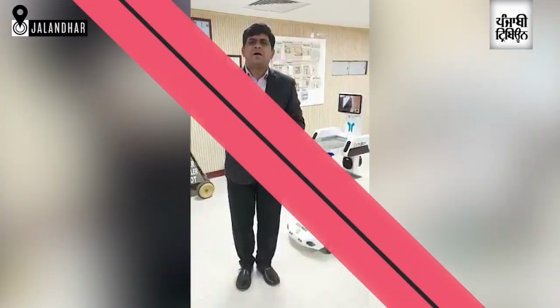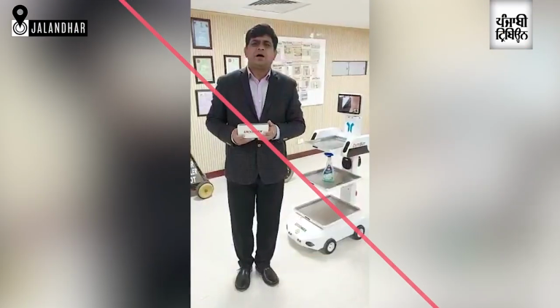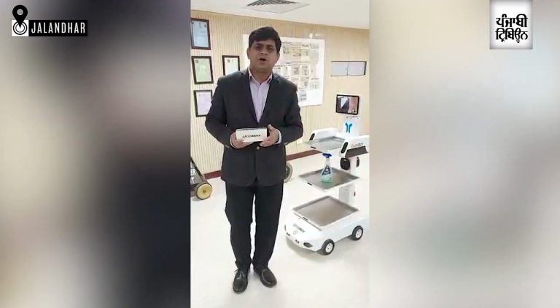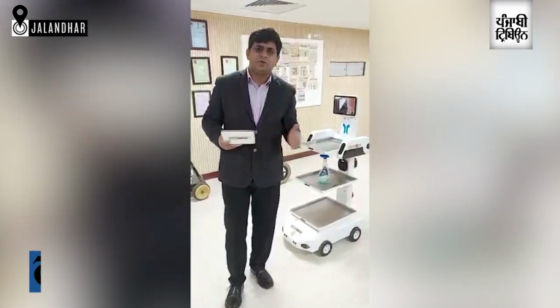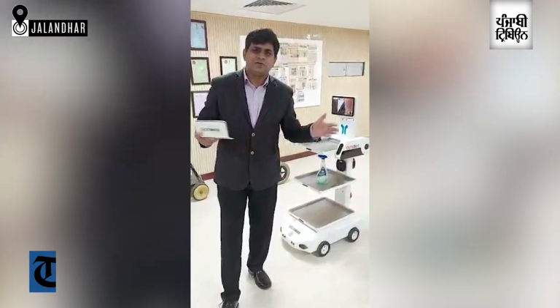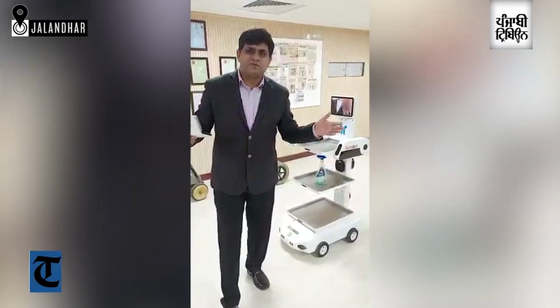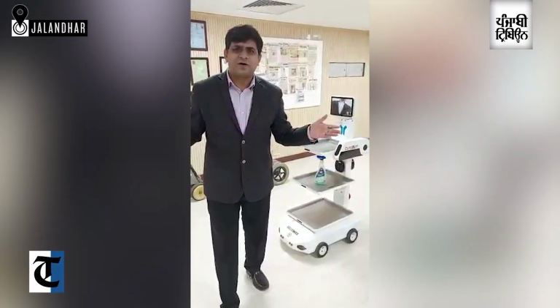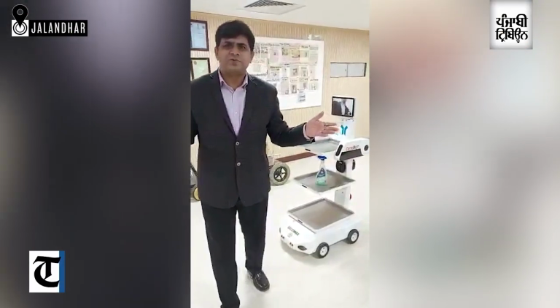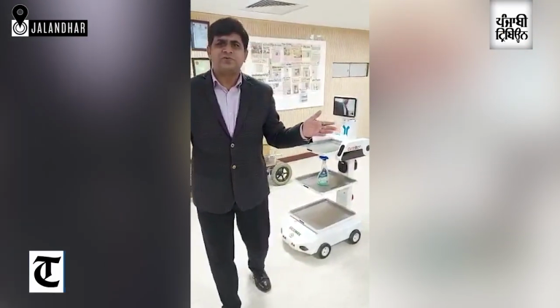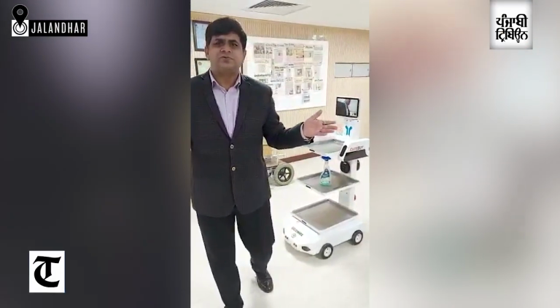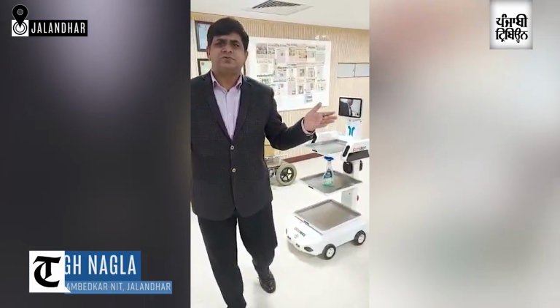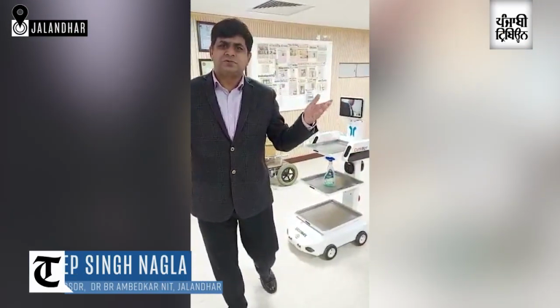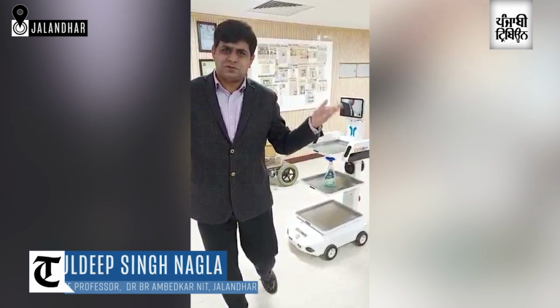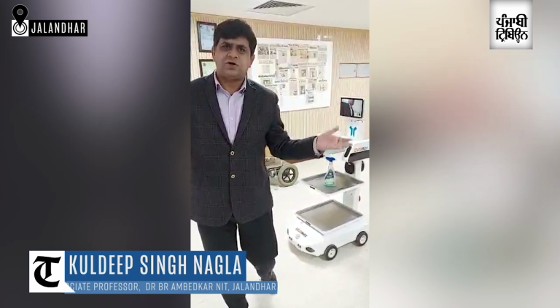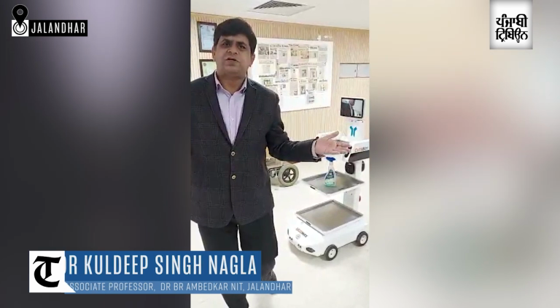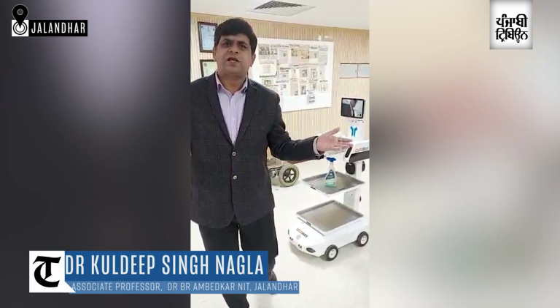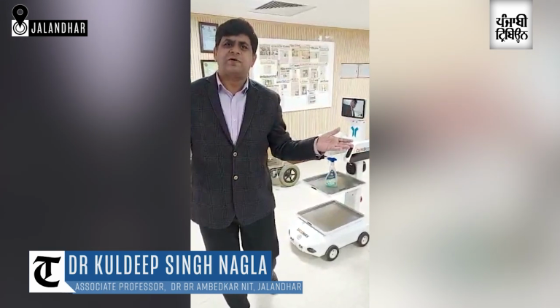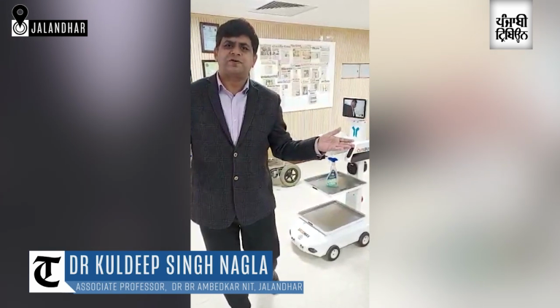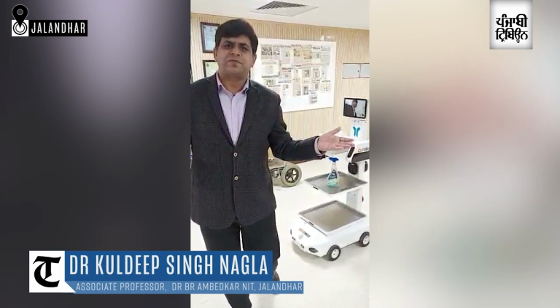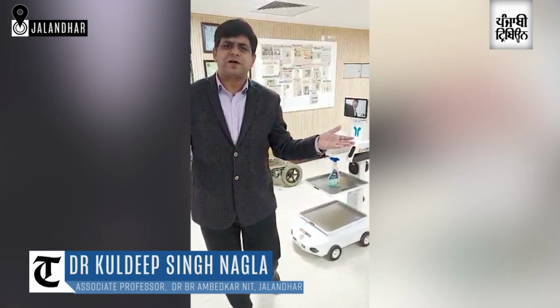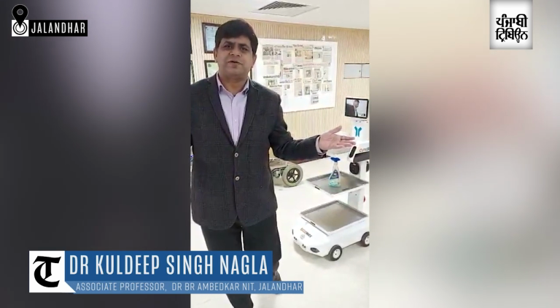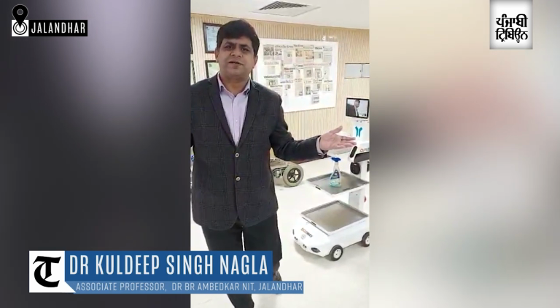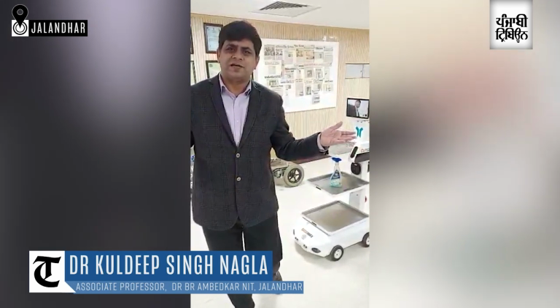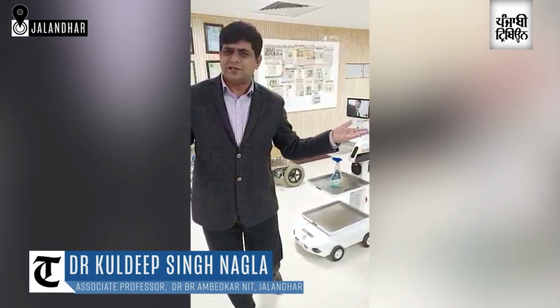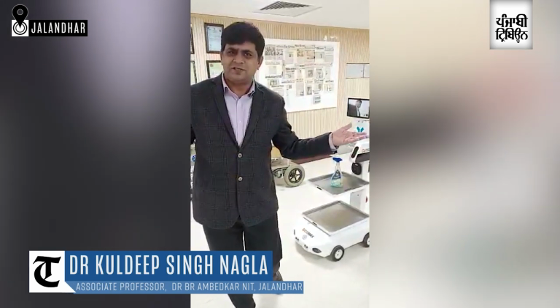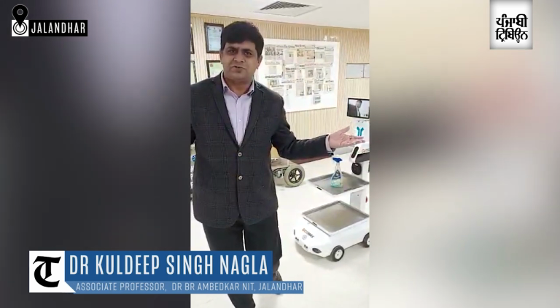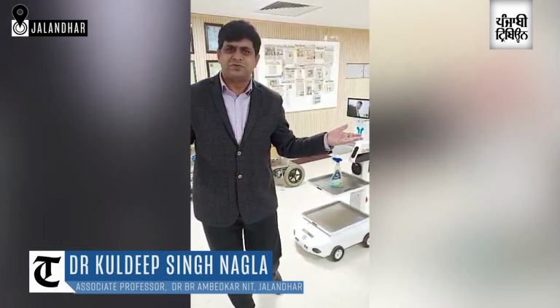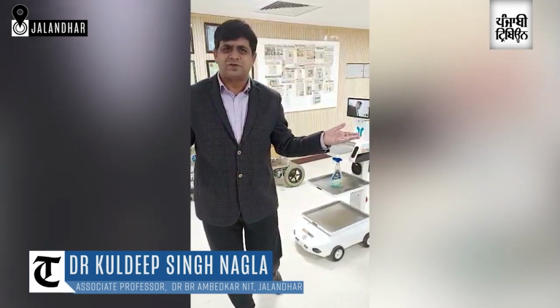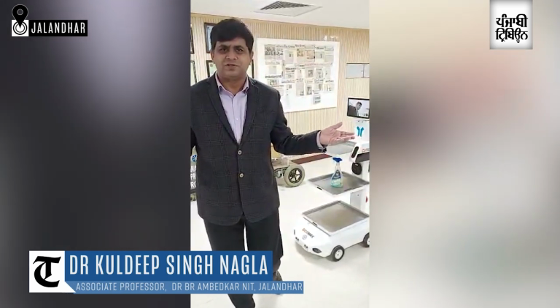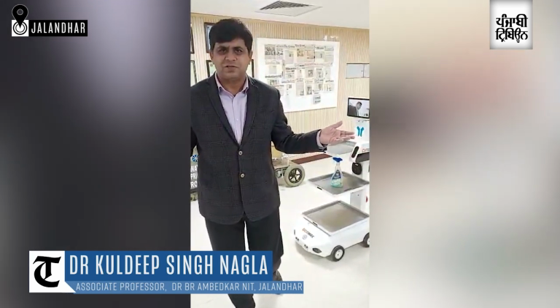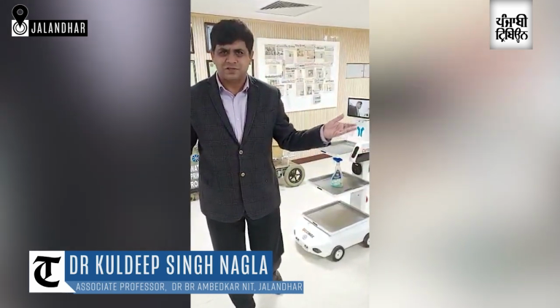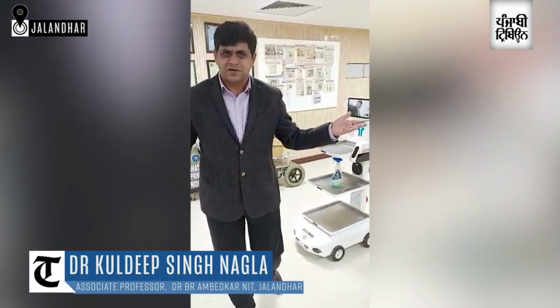Hello everyone, welcome to the Robotex lab of Dr. B. R. Ambedkar National Institute of Technology, Jalandhar, India.